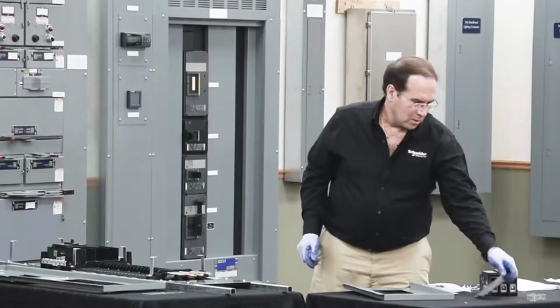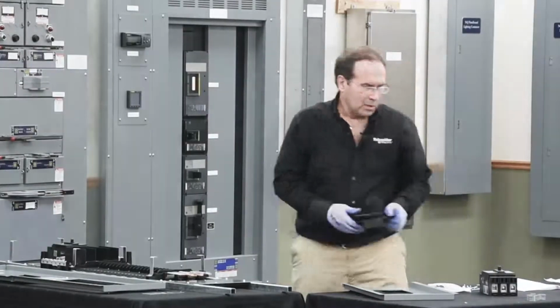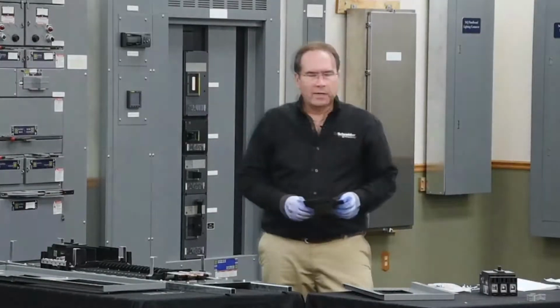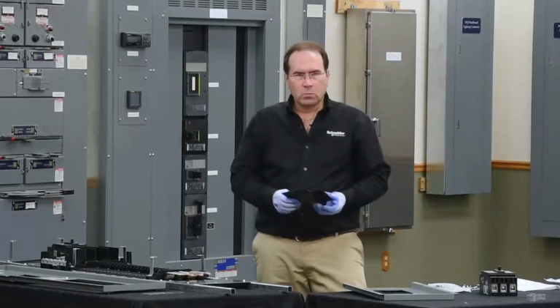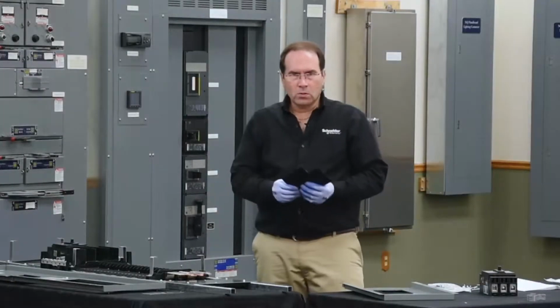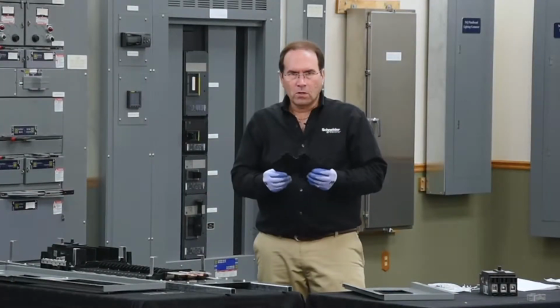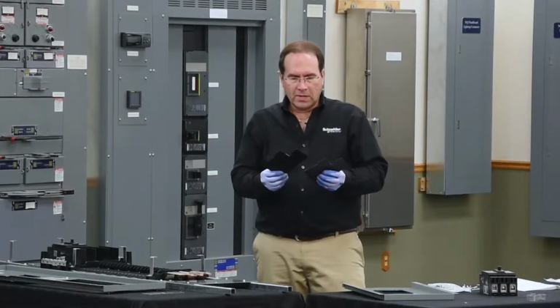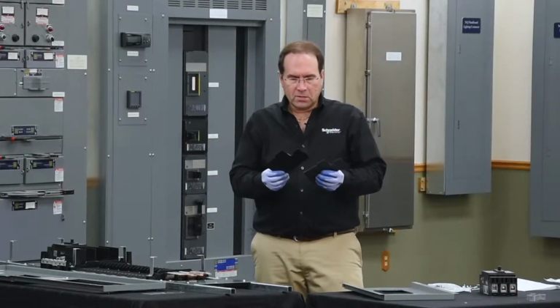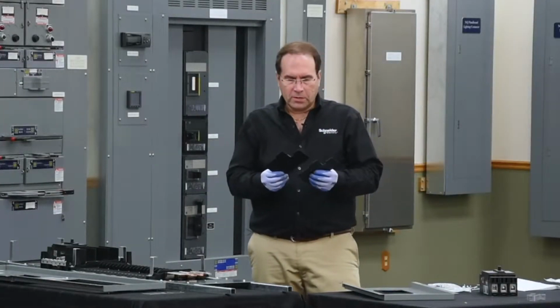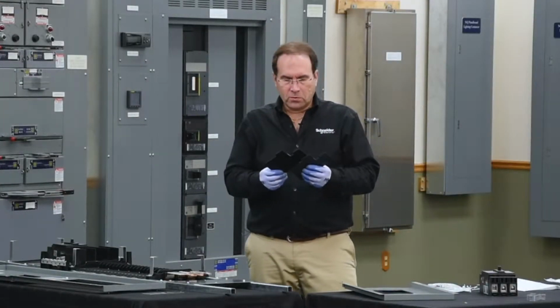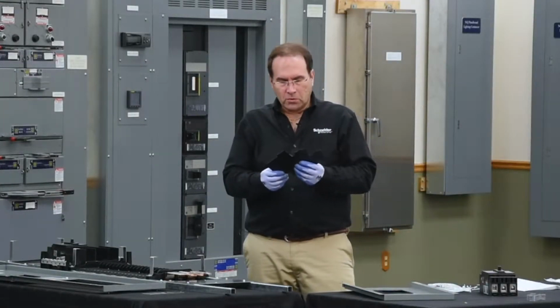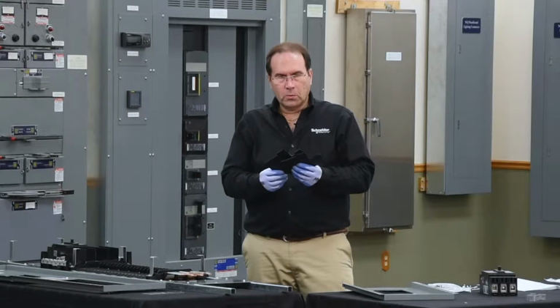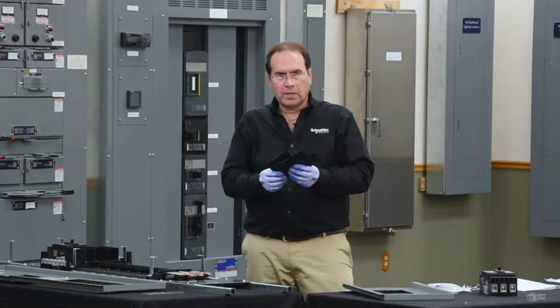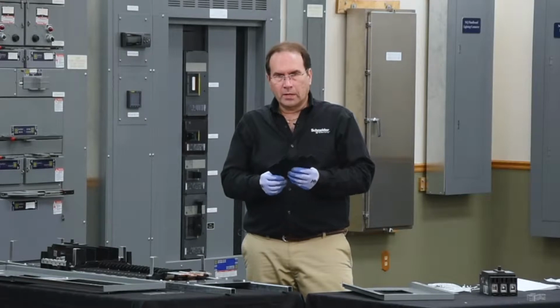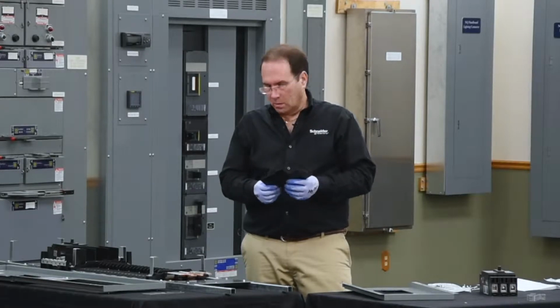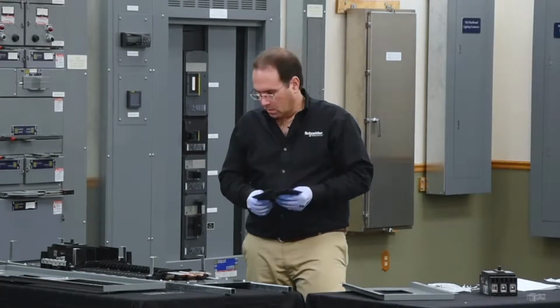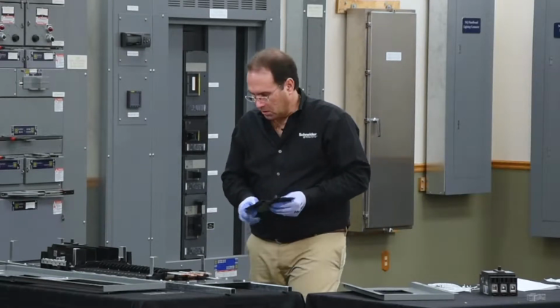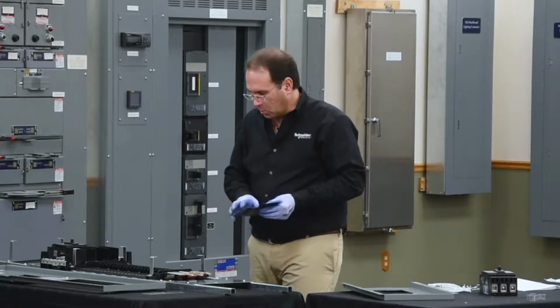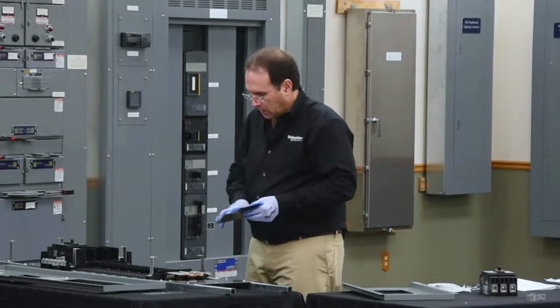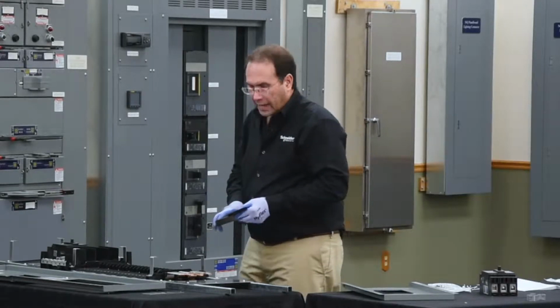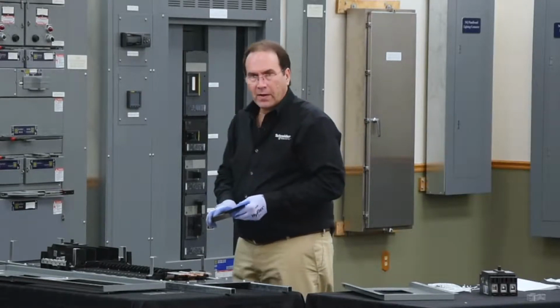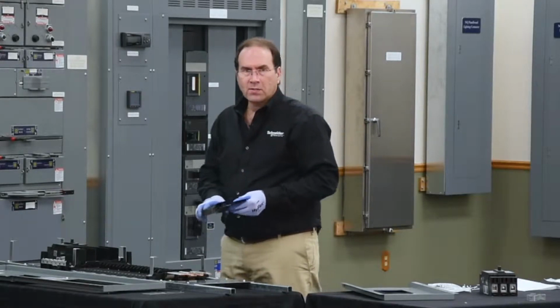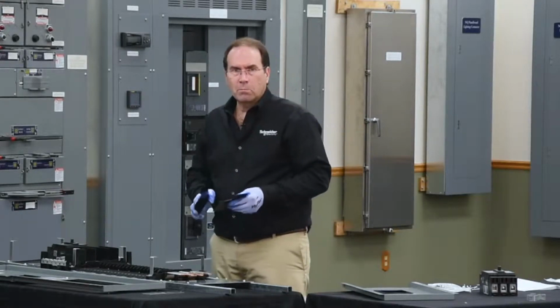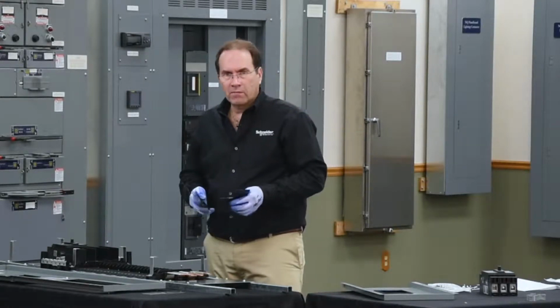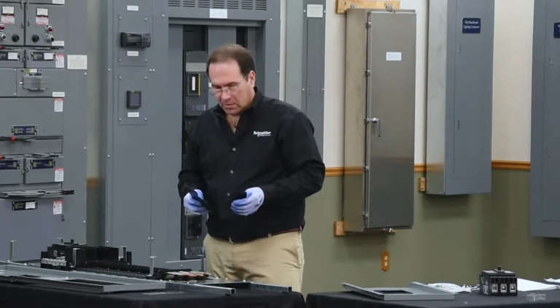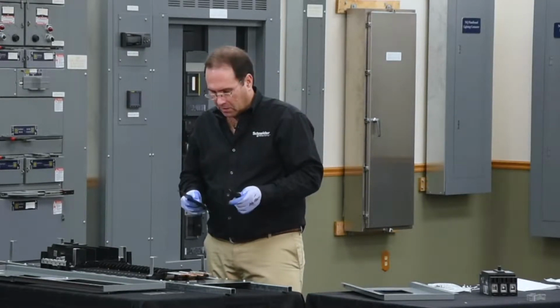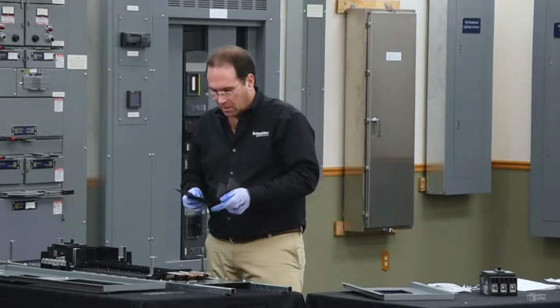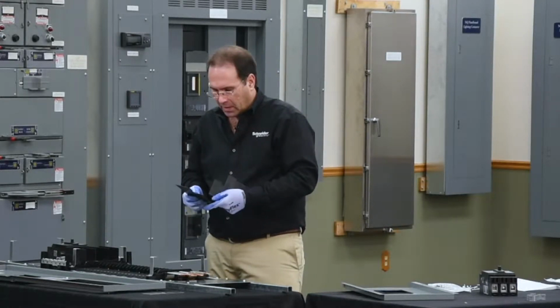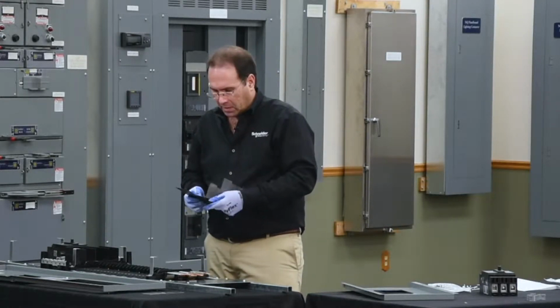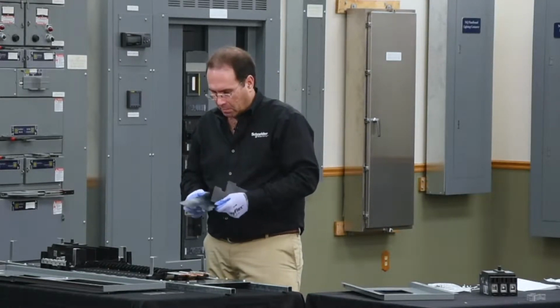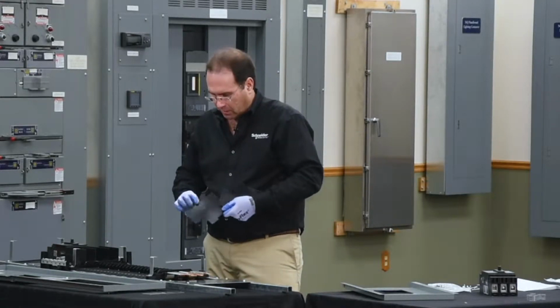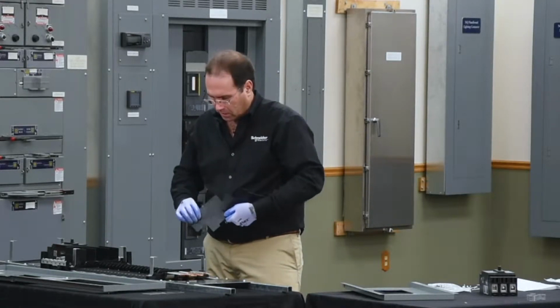Next we'll install the phase insulators. There are two in the kit. These go between A phase and B phase, and C phase and B phase.